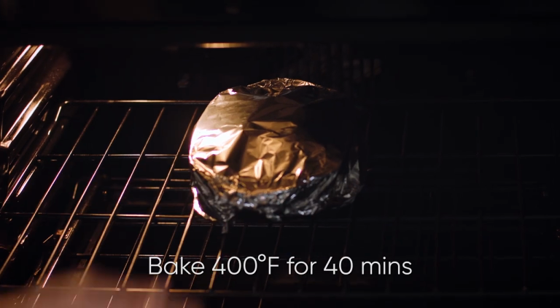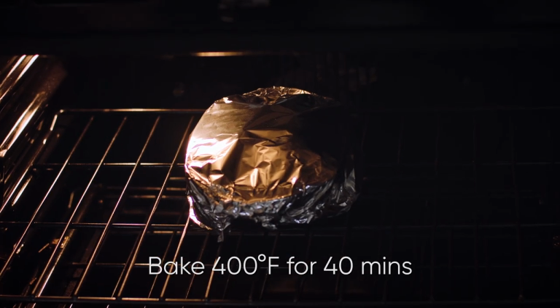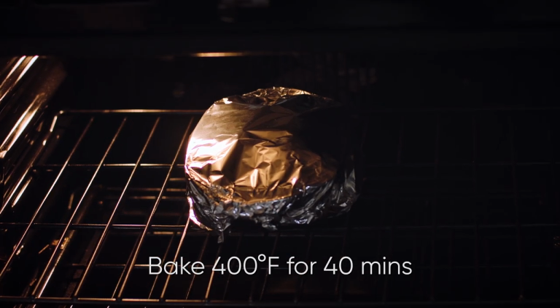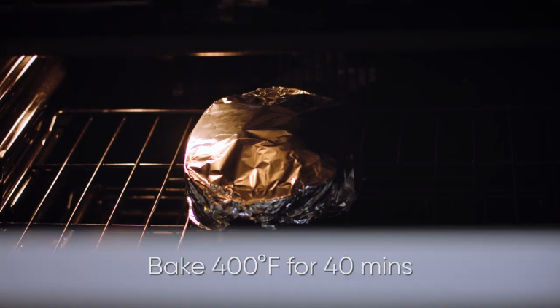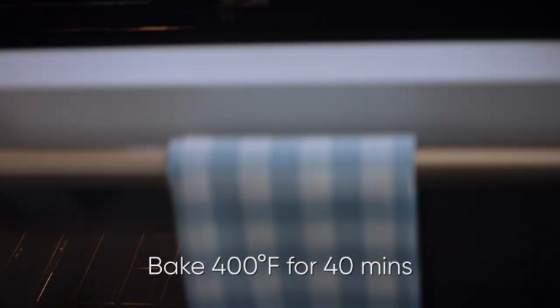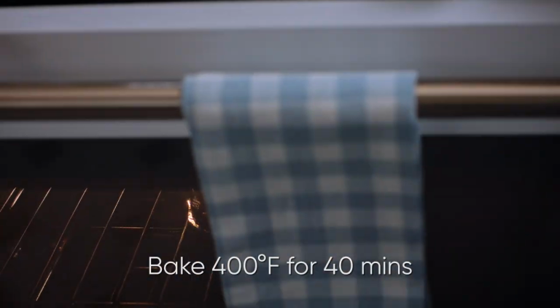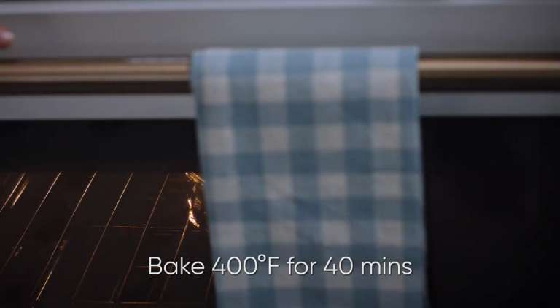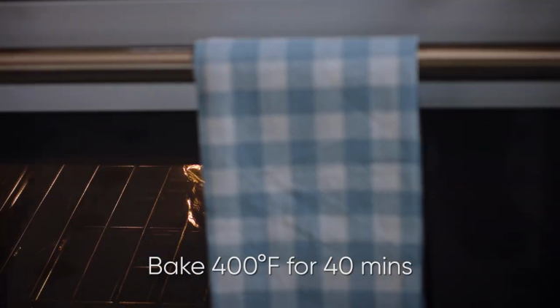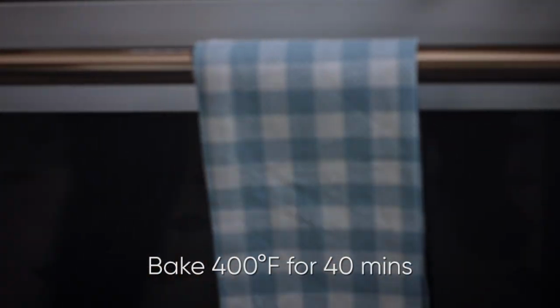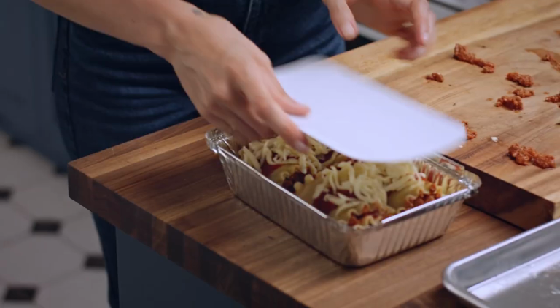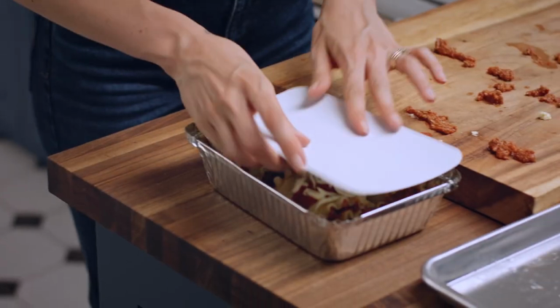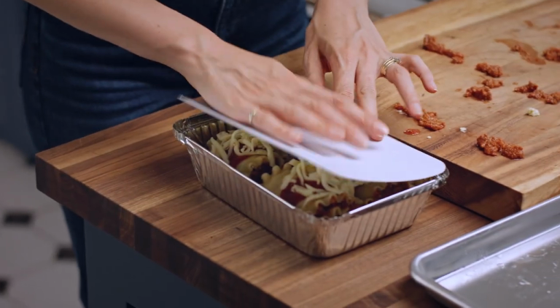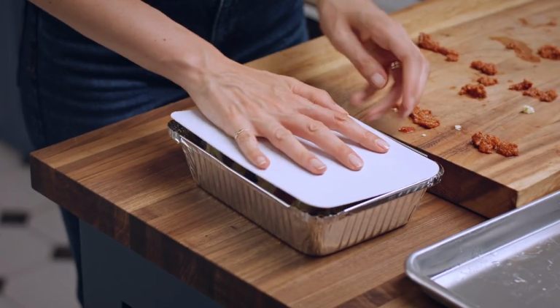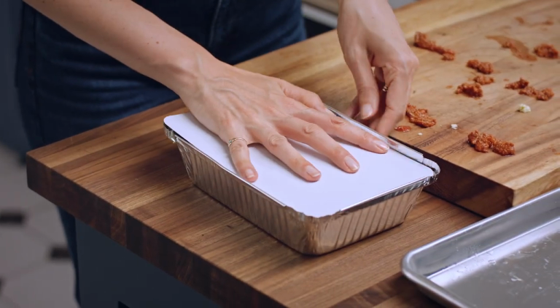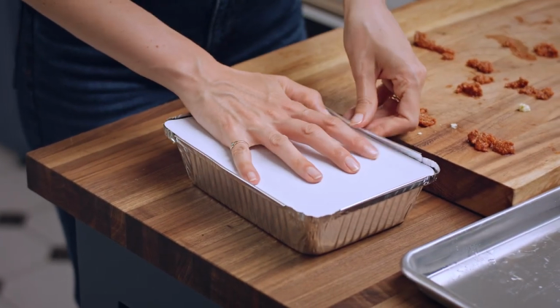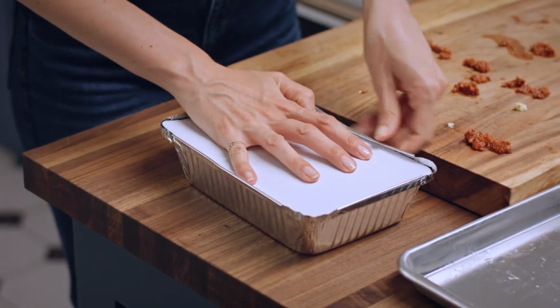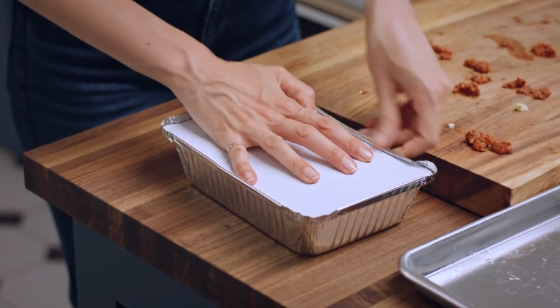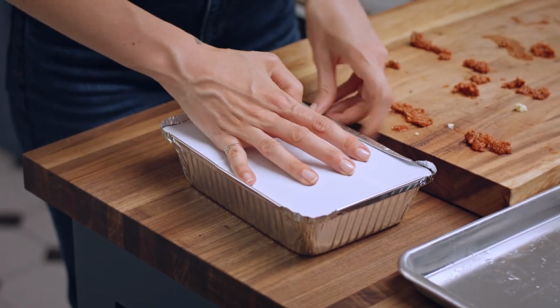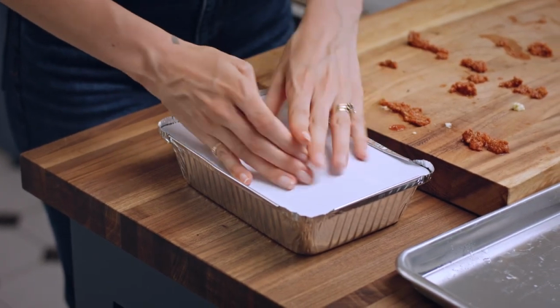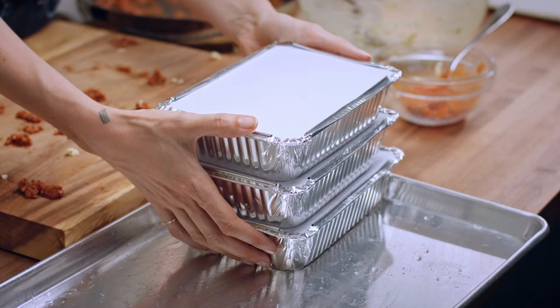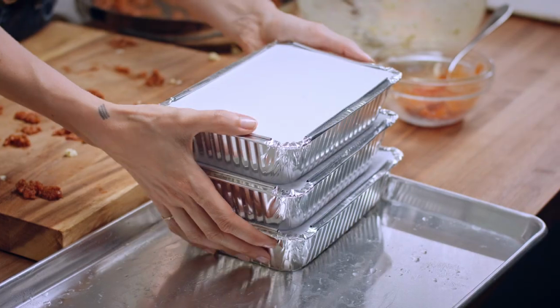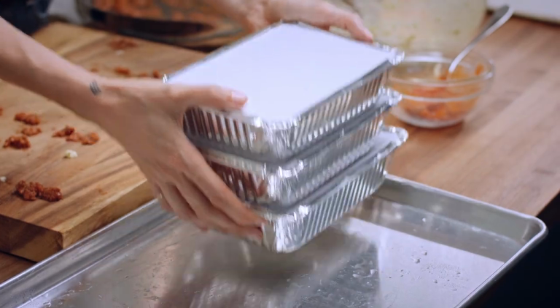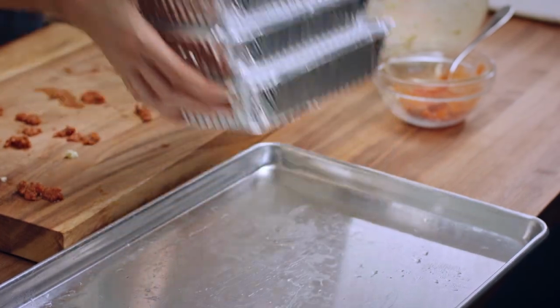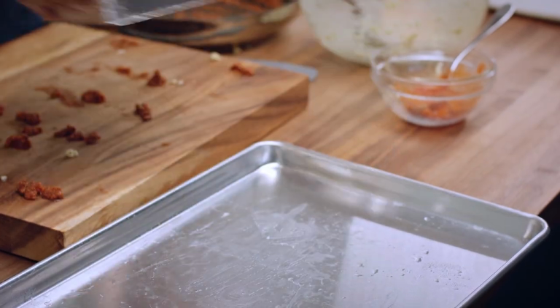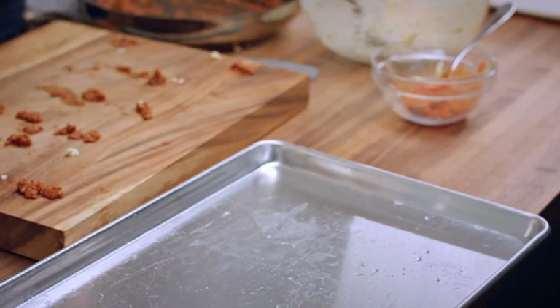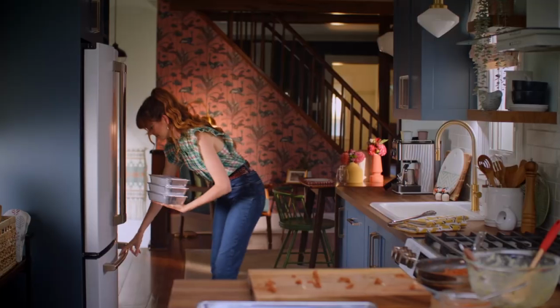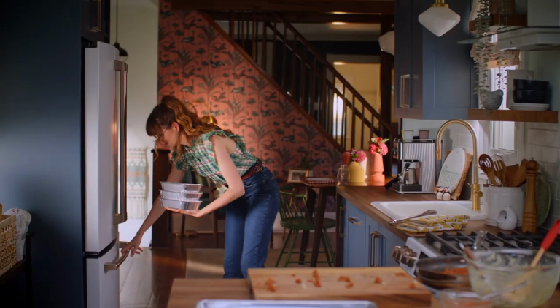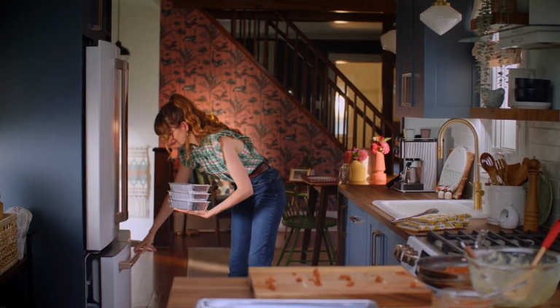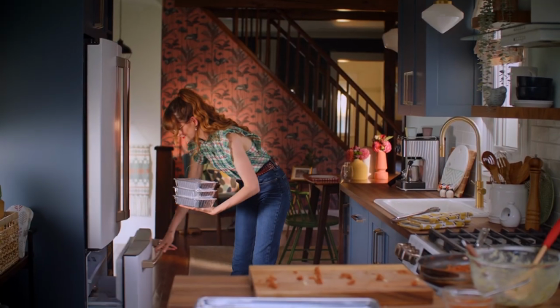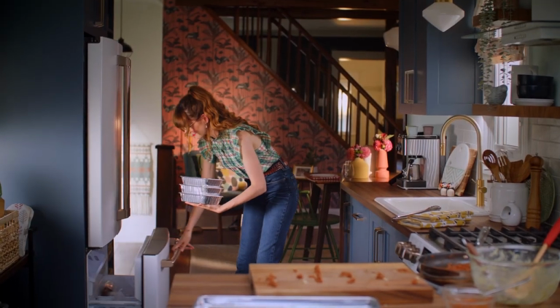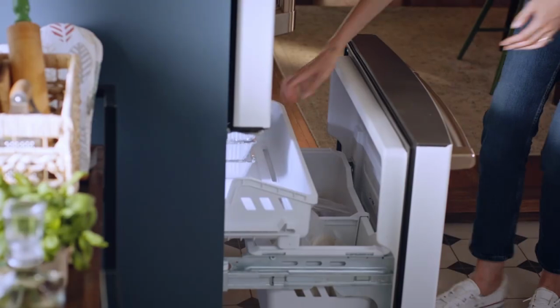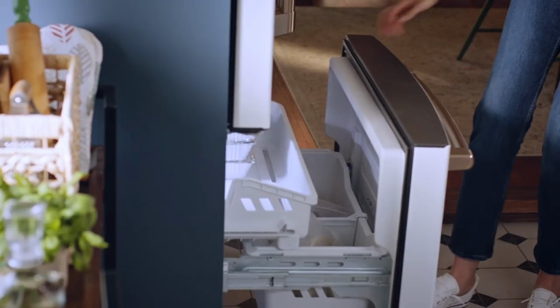To cook them from frozen, cook them at 400 for an hour. Then uncover them and let them go for another 10 minutes or until they're heated through and bubbling.